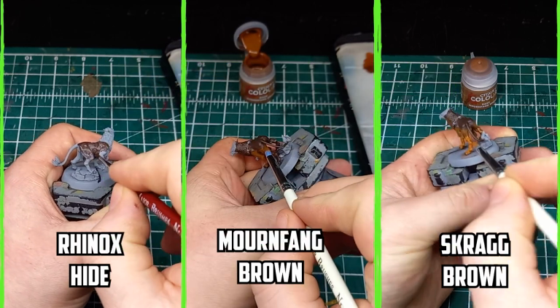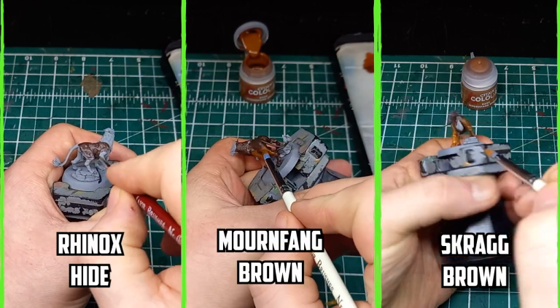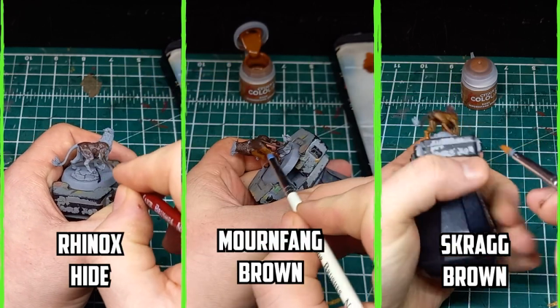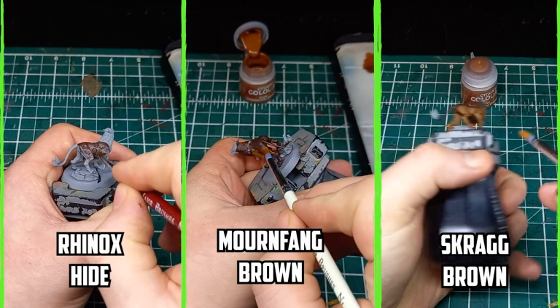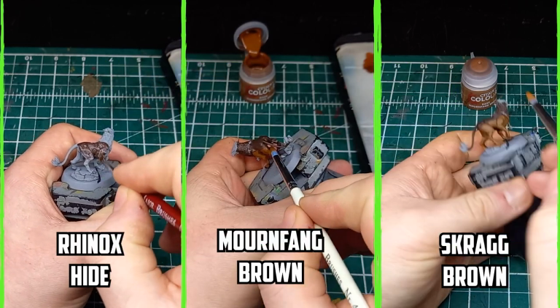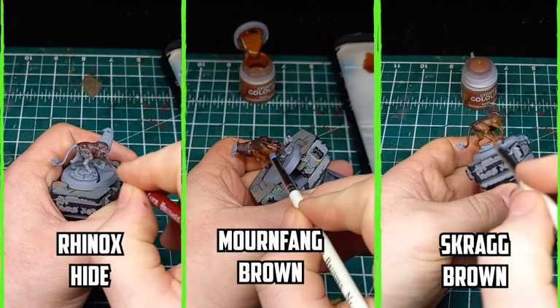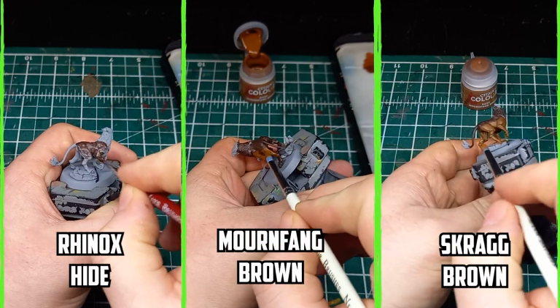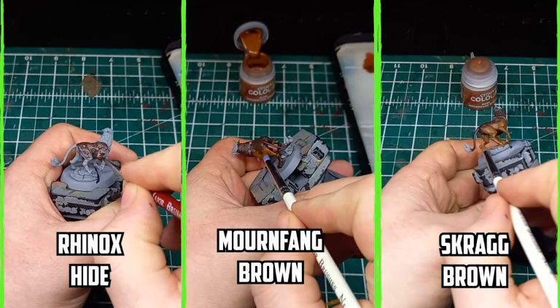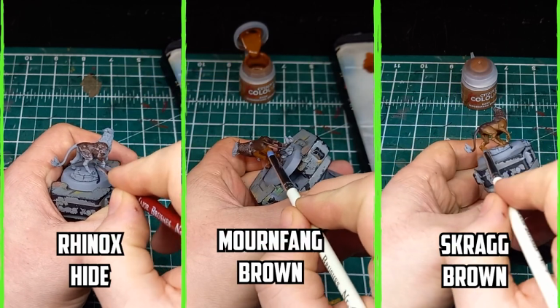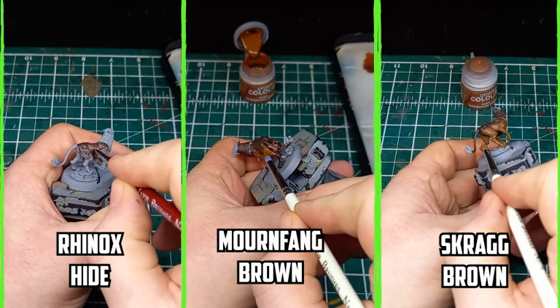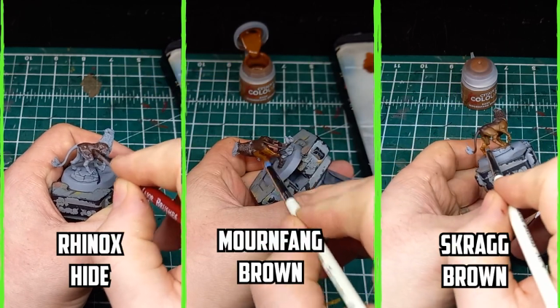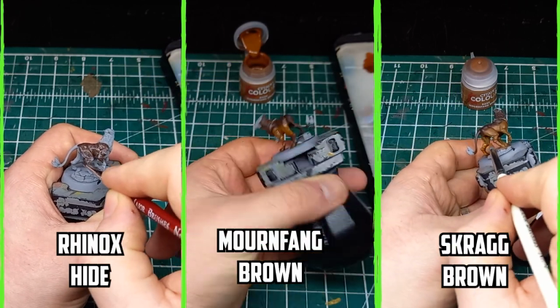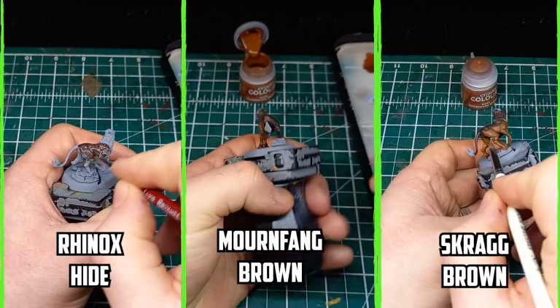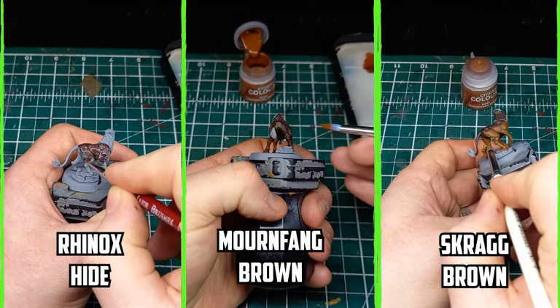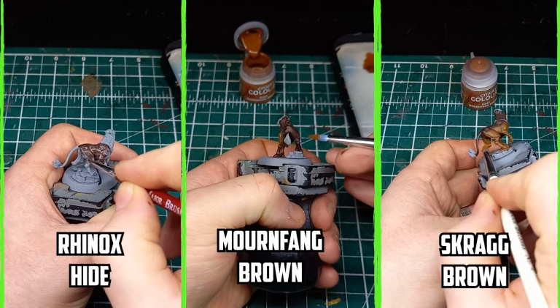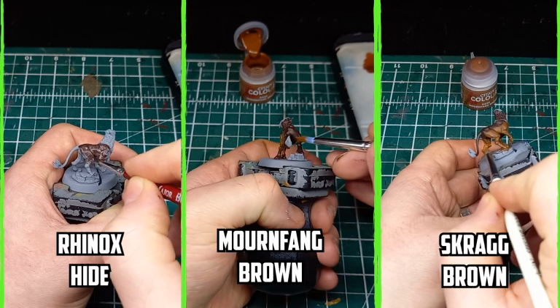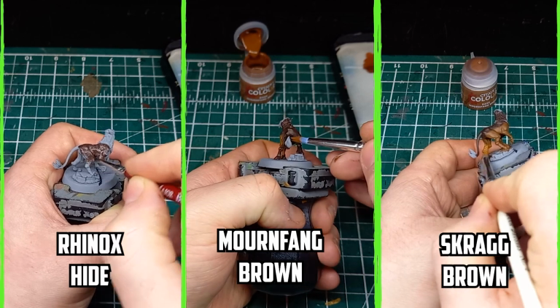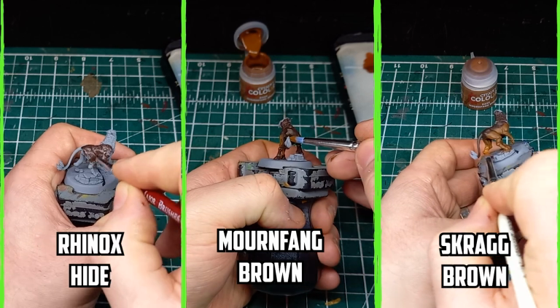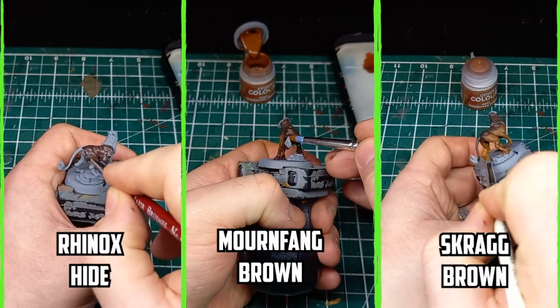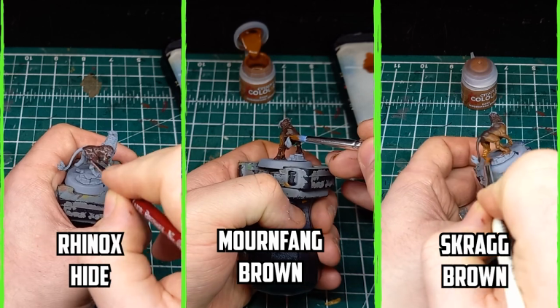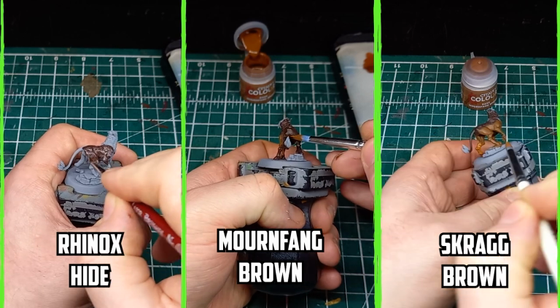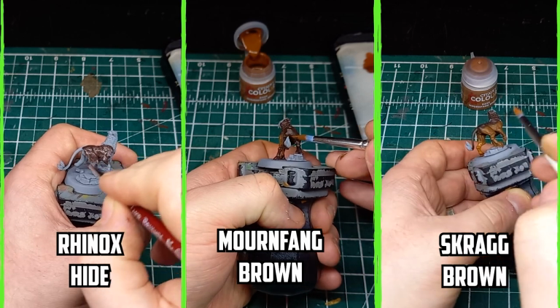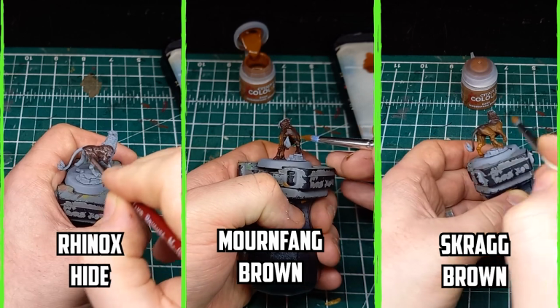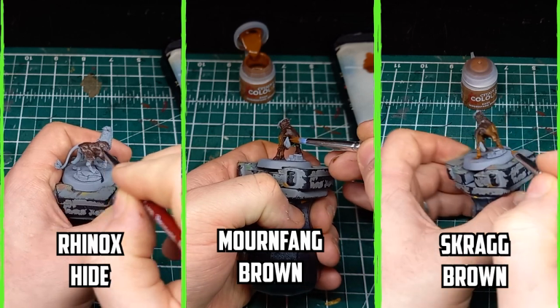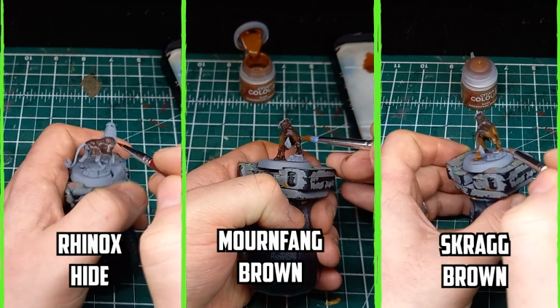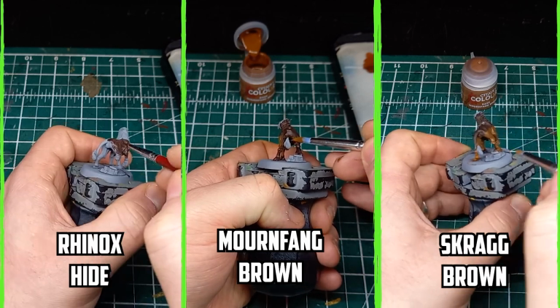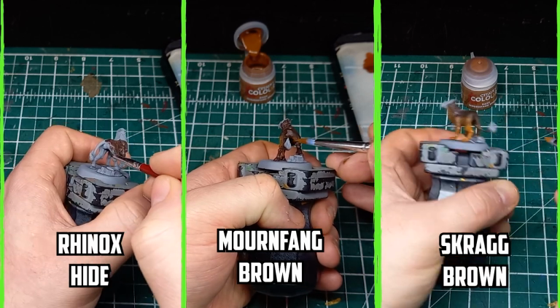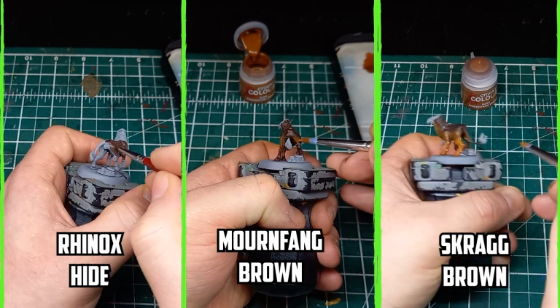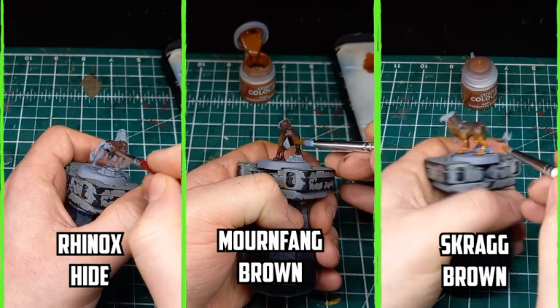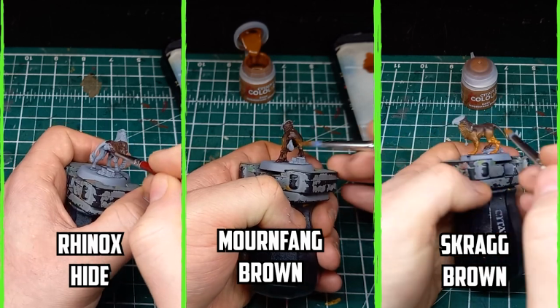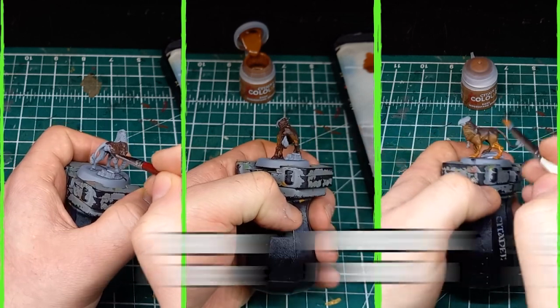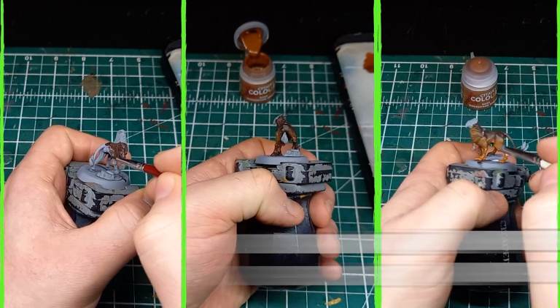The body is broken down into three areas. The top is Rhinox Hide, the middle is Mornfang Brown, and the lower part is Scrag Brown.